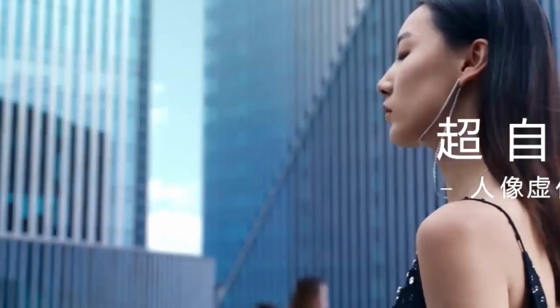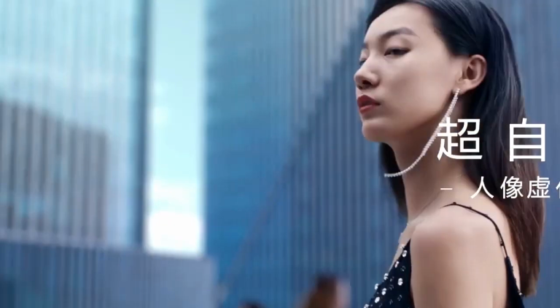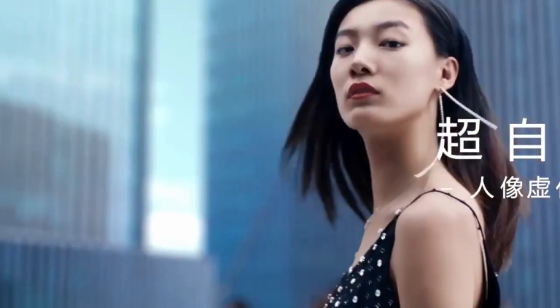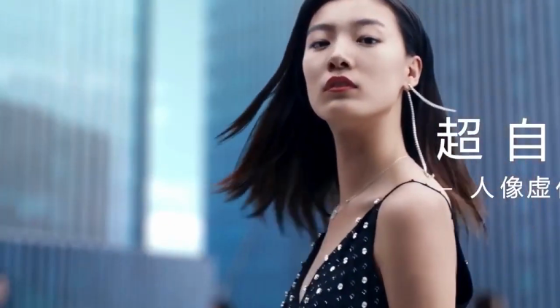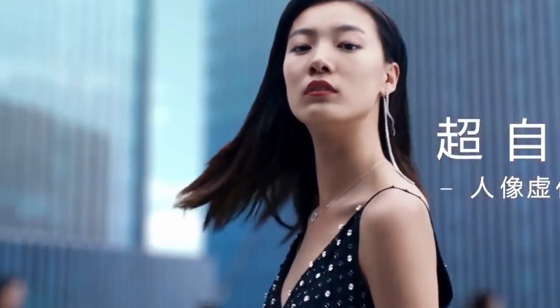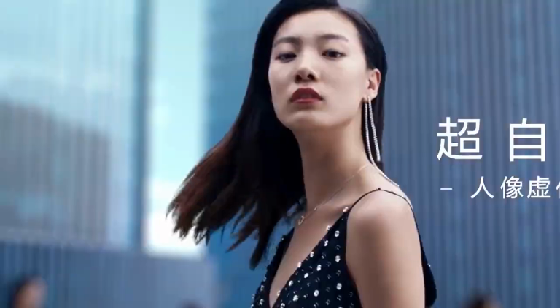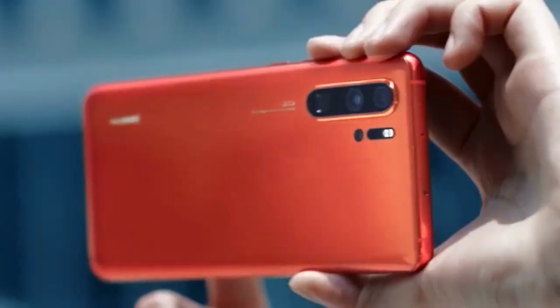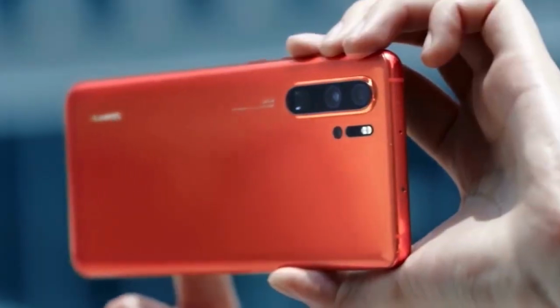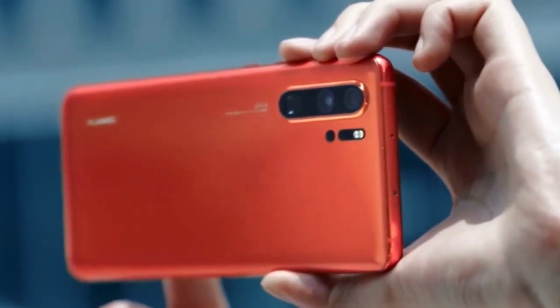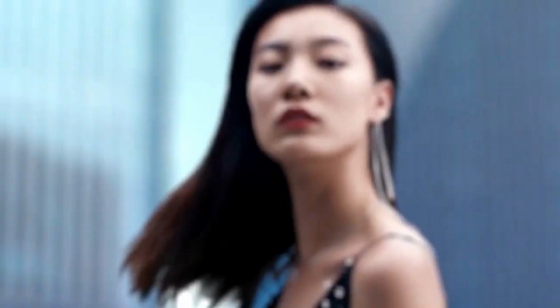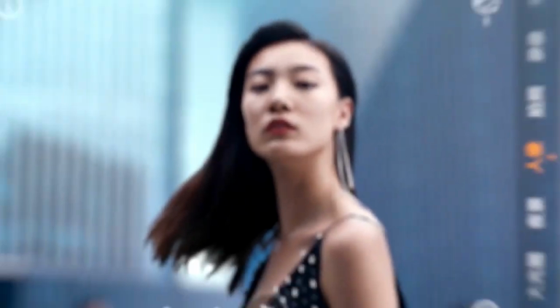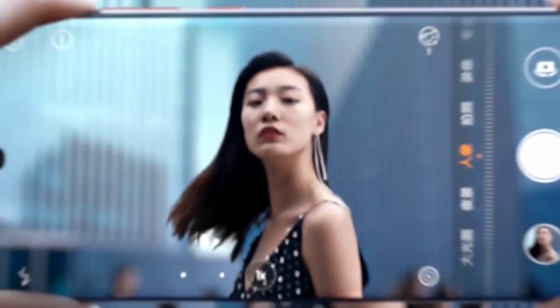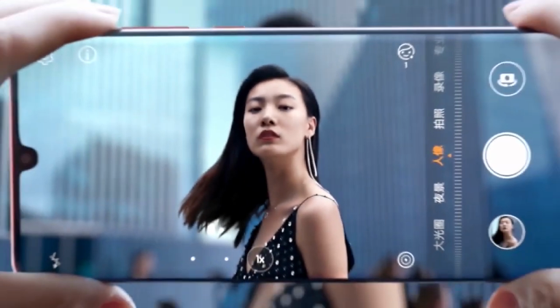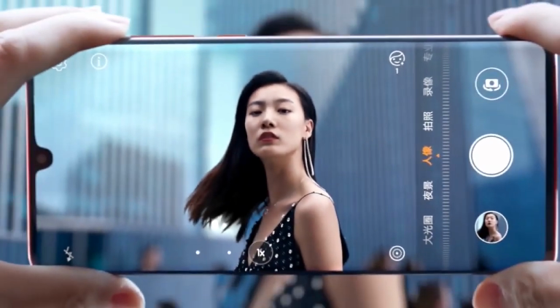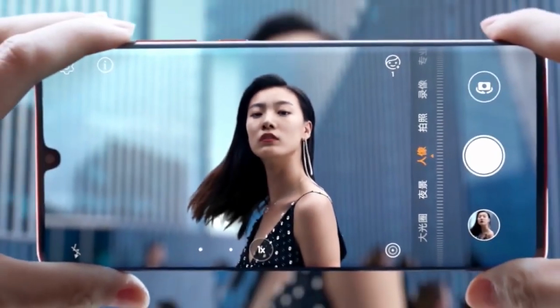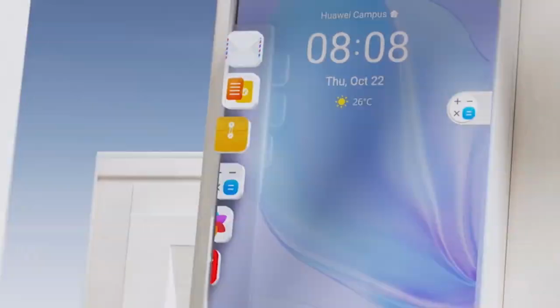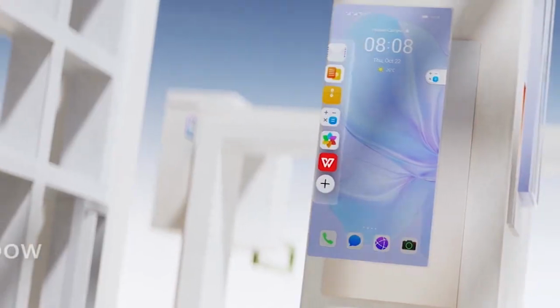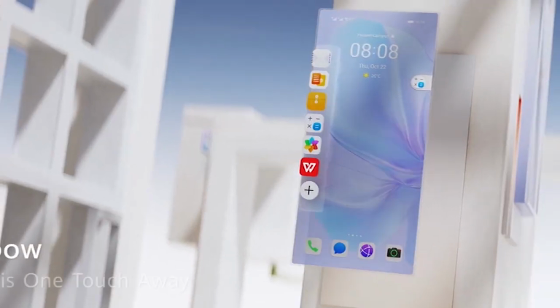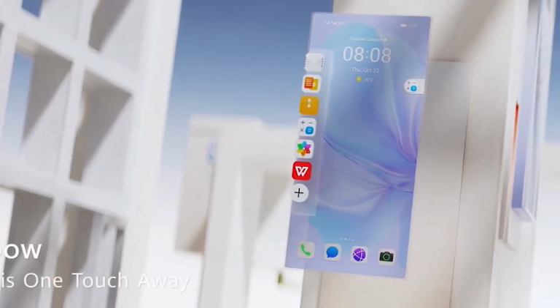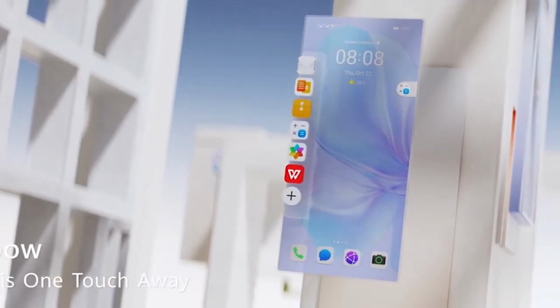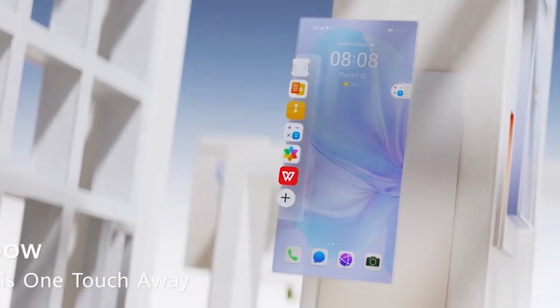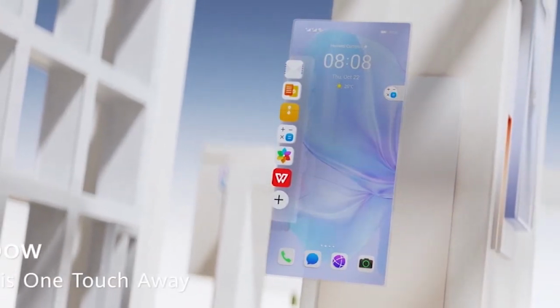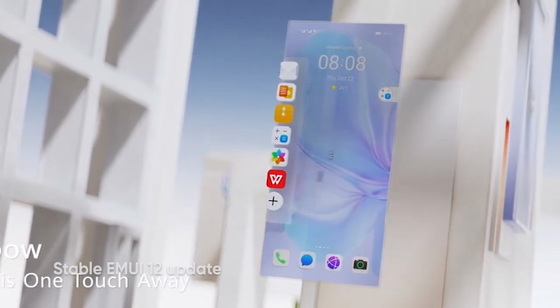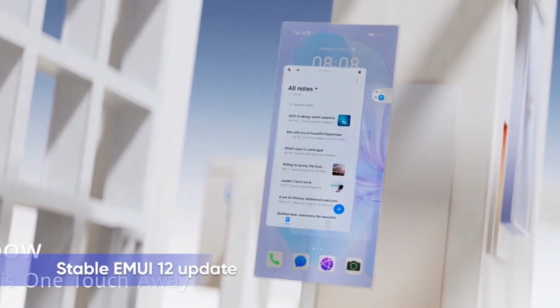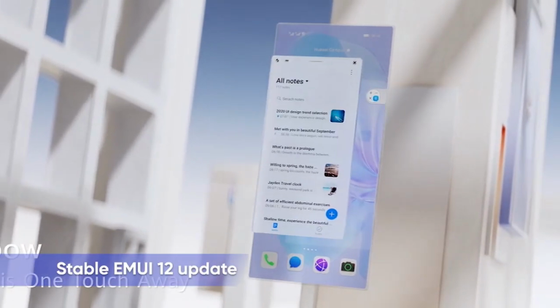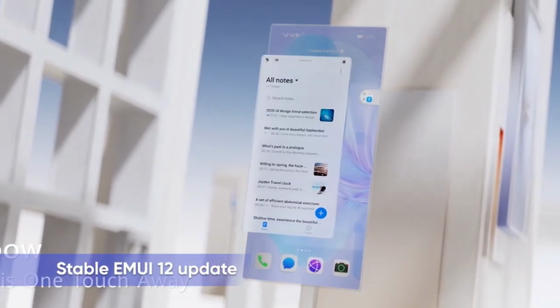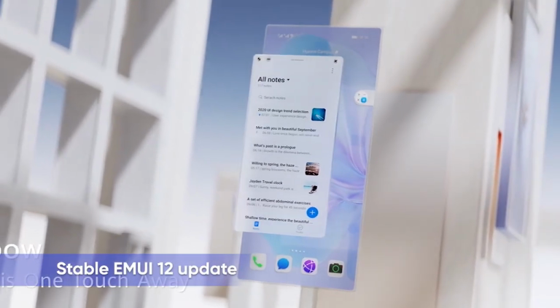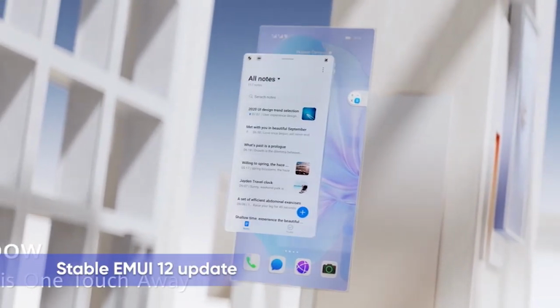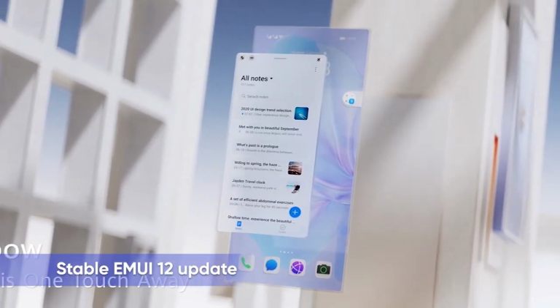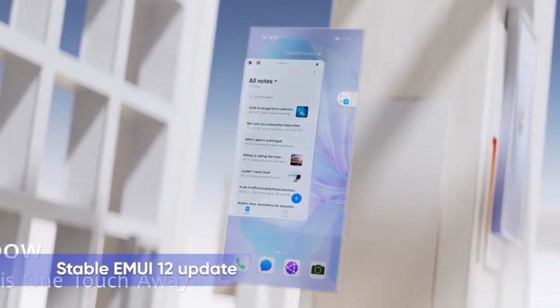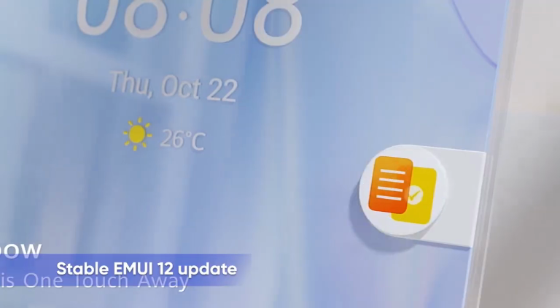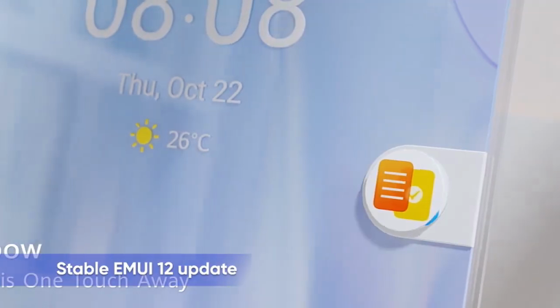There is good news for Huawei P30 Pro new edition users. The company has released a stable EMUI 12 update for them.